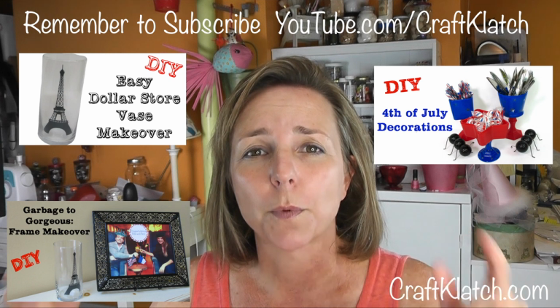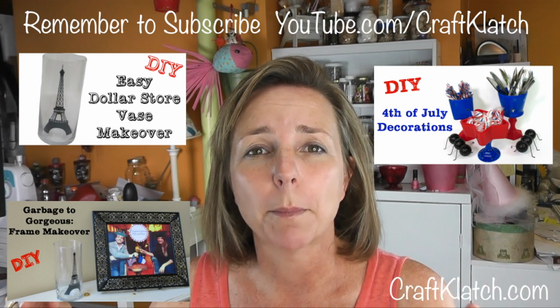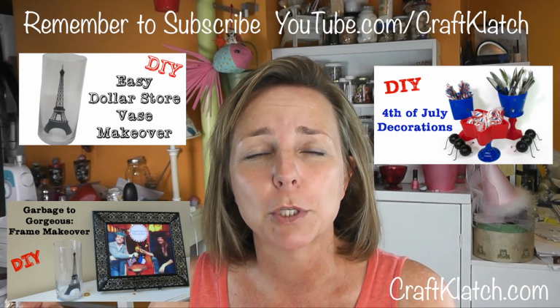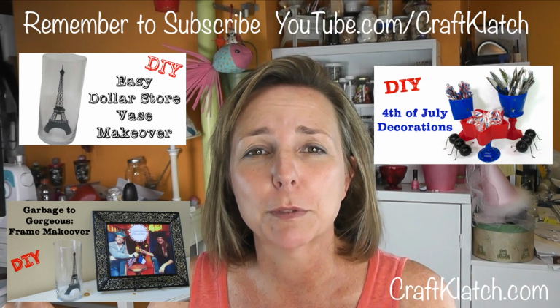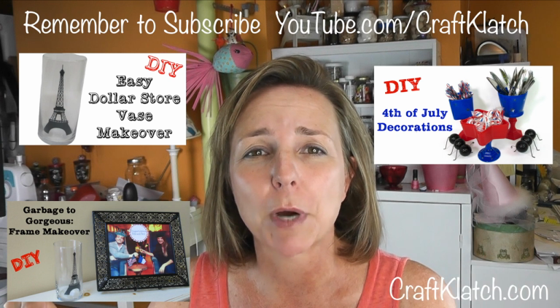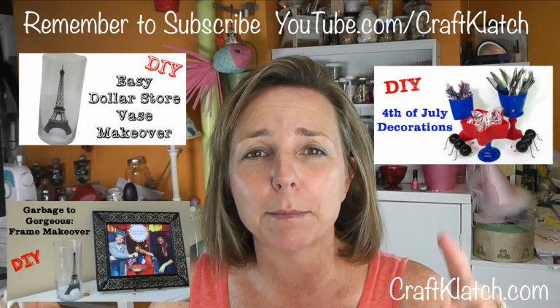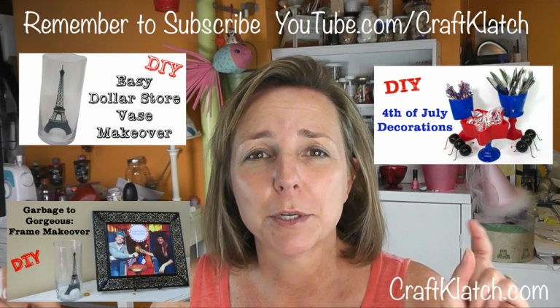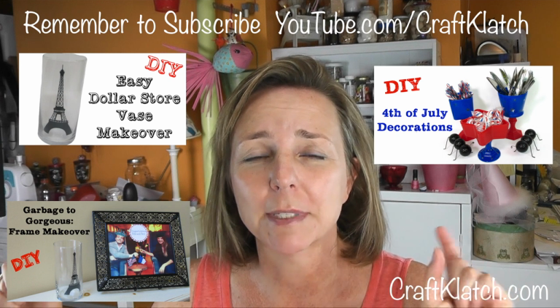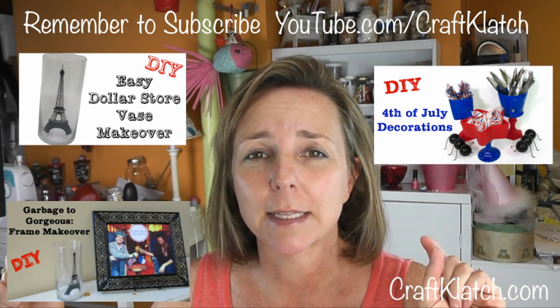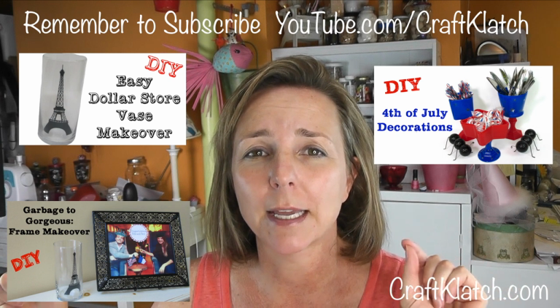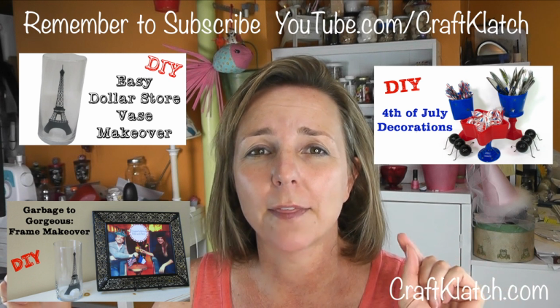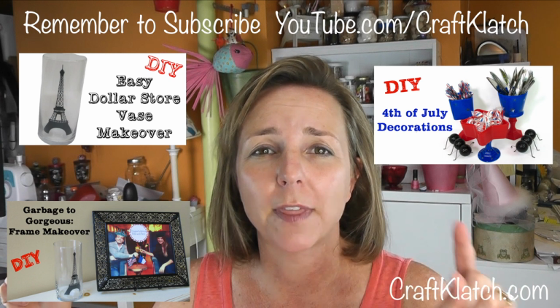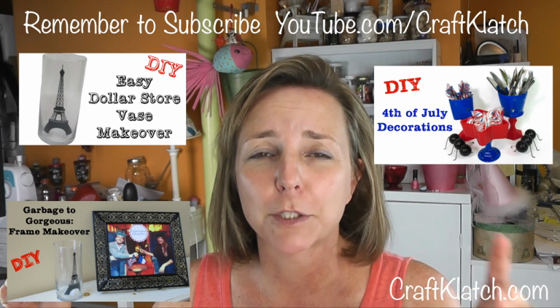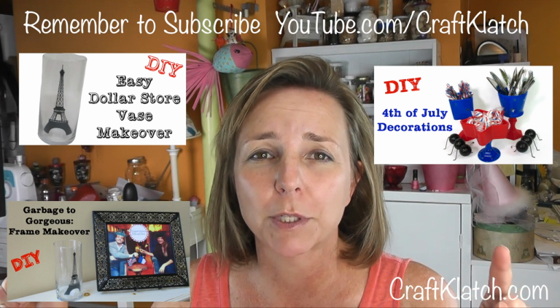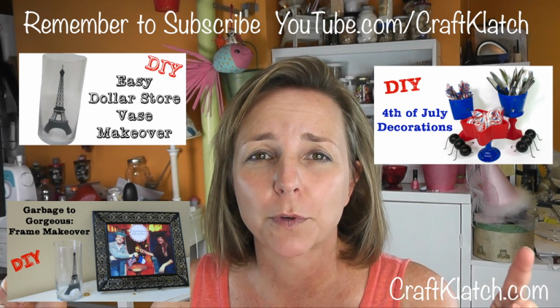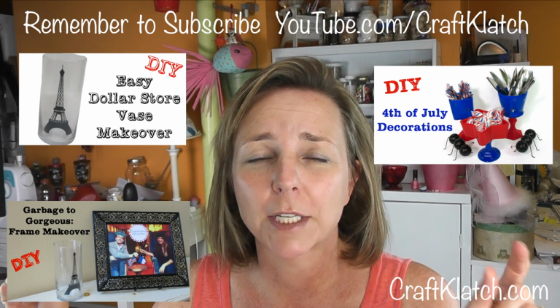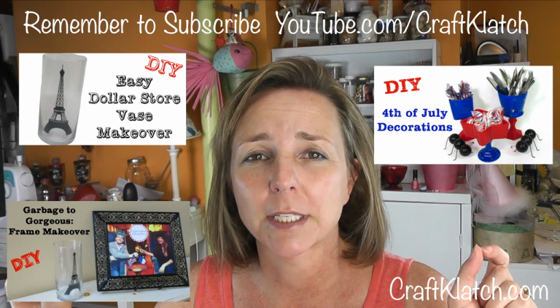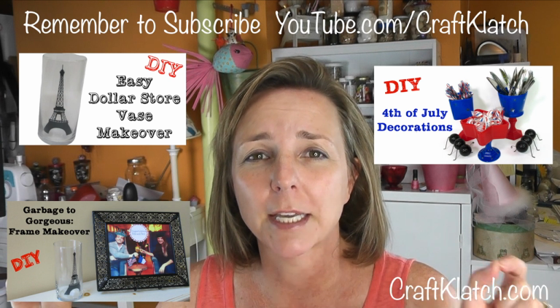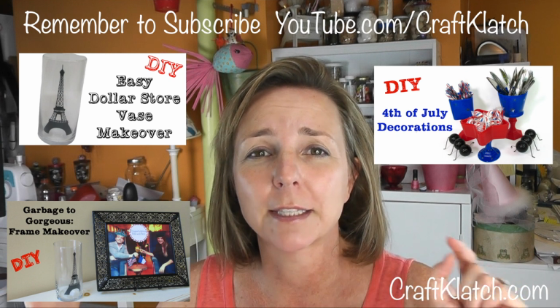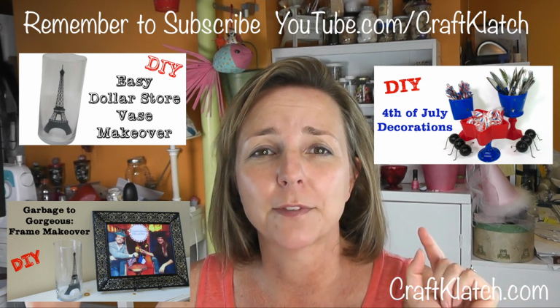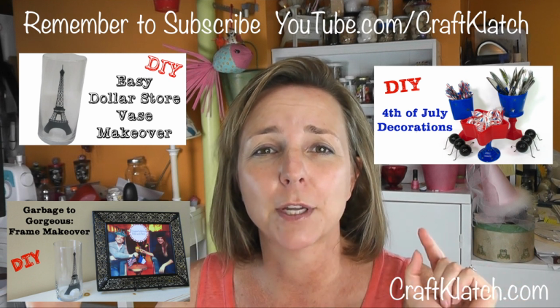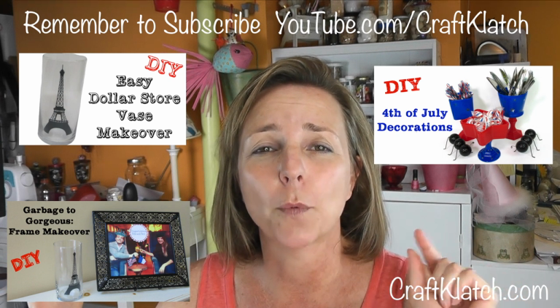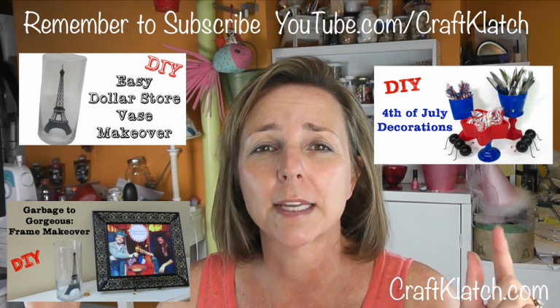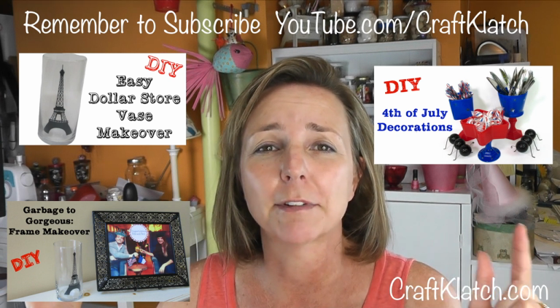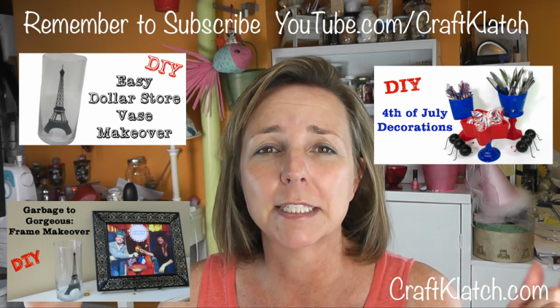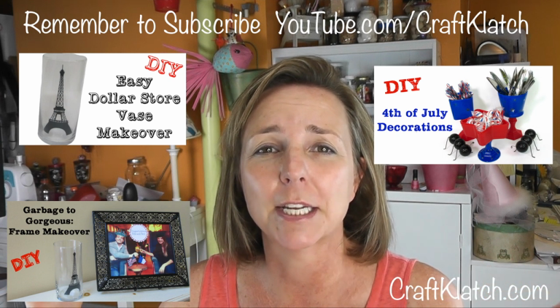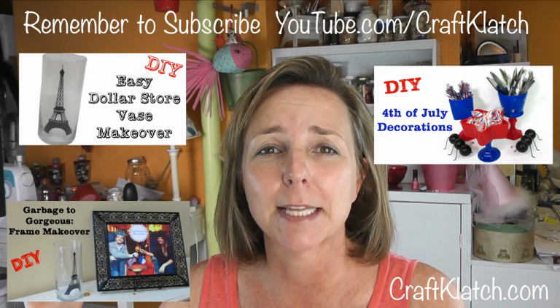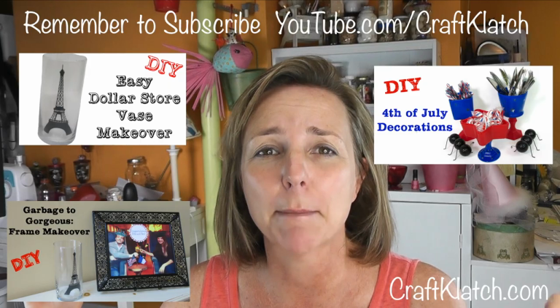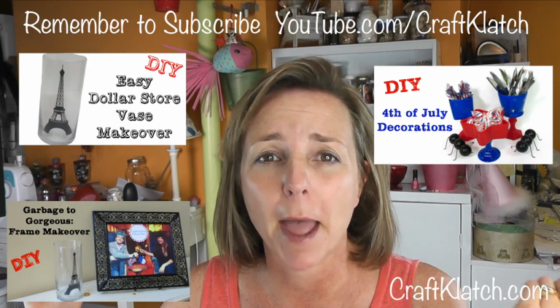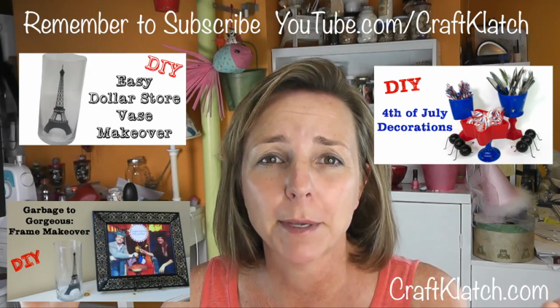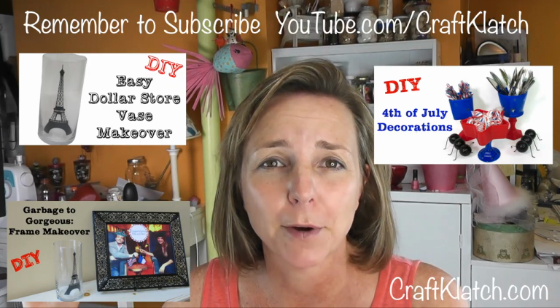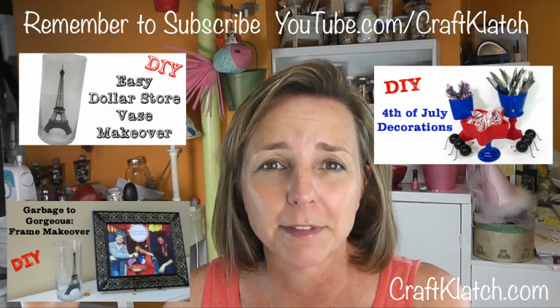Remember to subscribe so you don't miss a thing. Thanks so much for watching and liking this video. We'll definitely see you next time. Happy crafting!